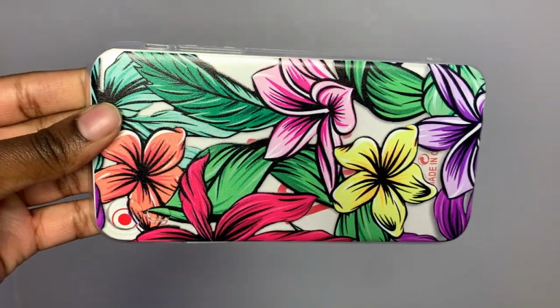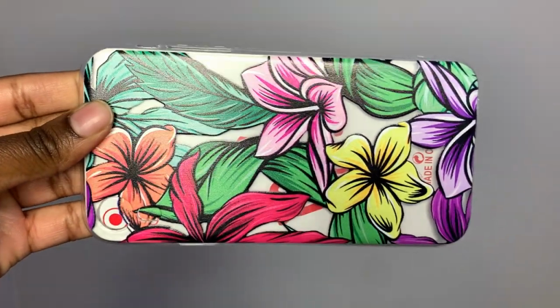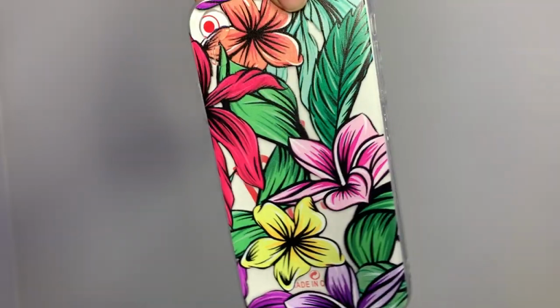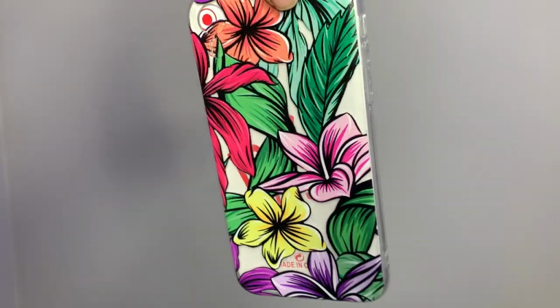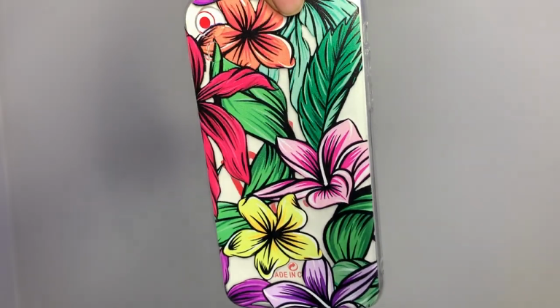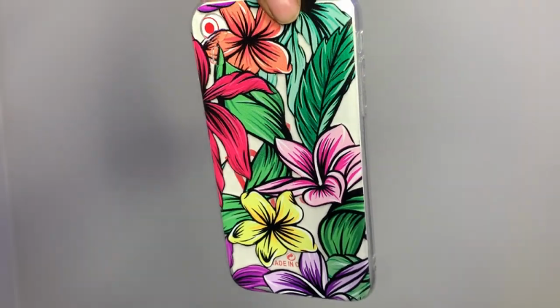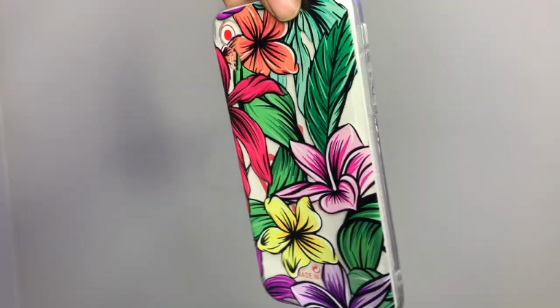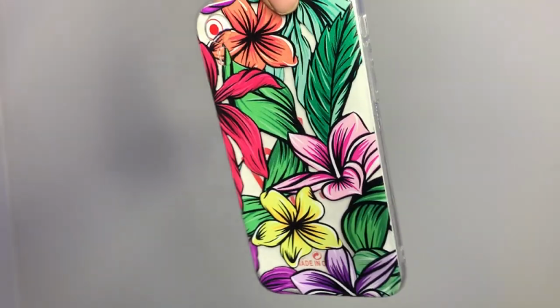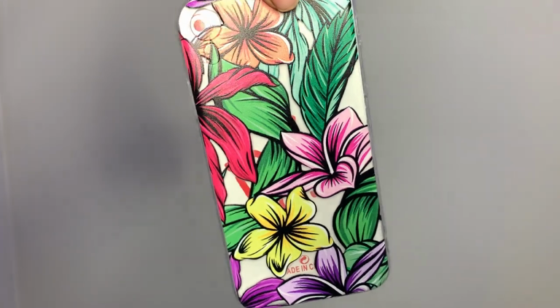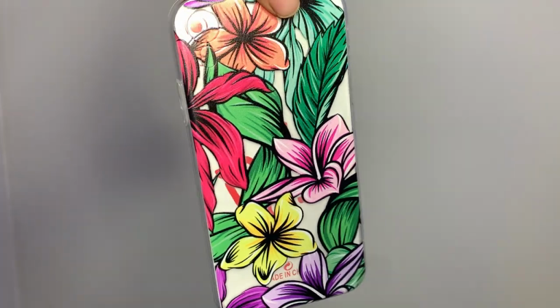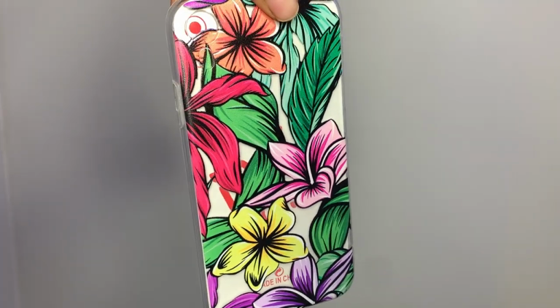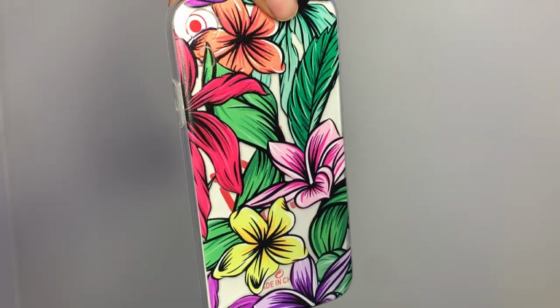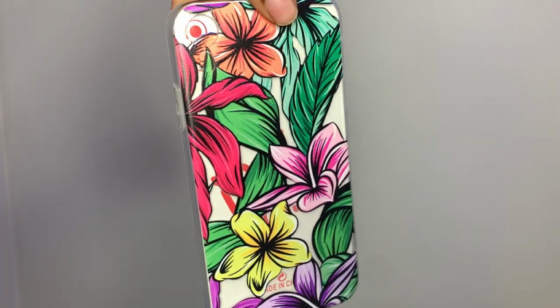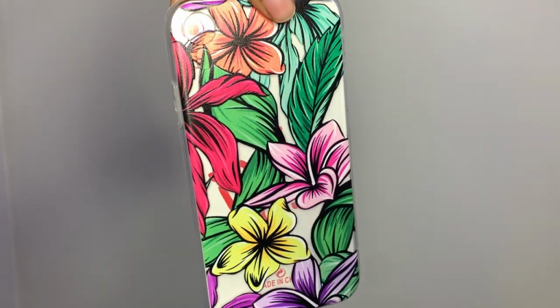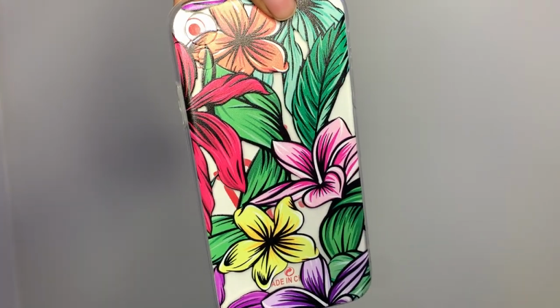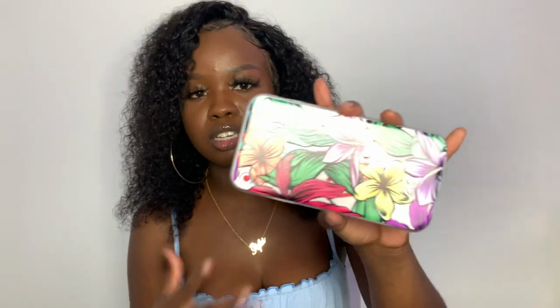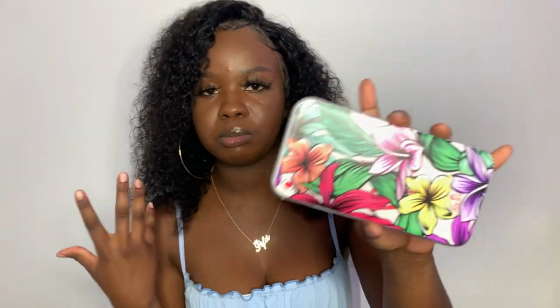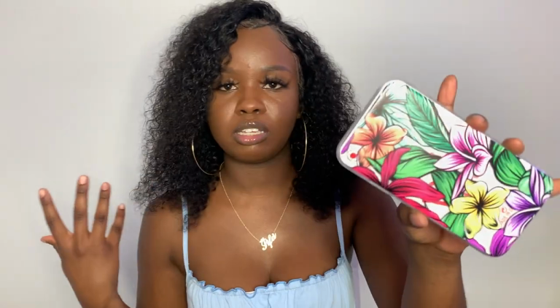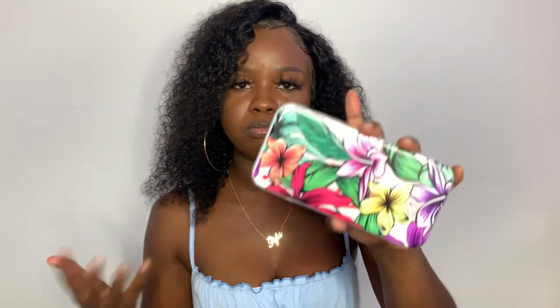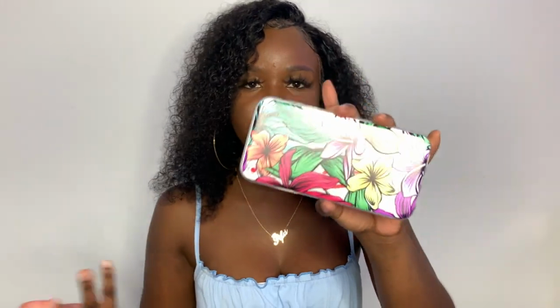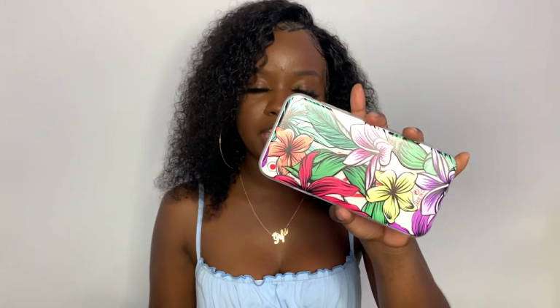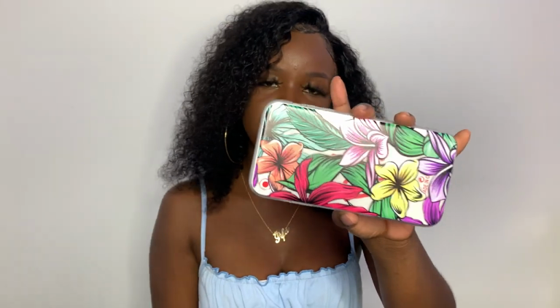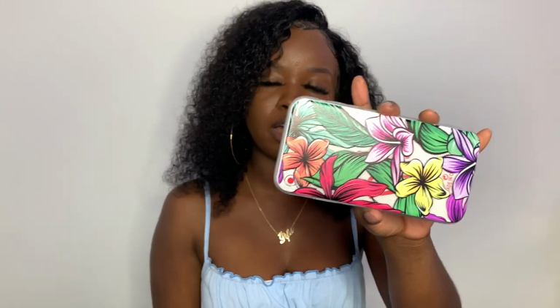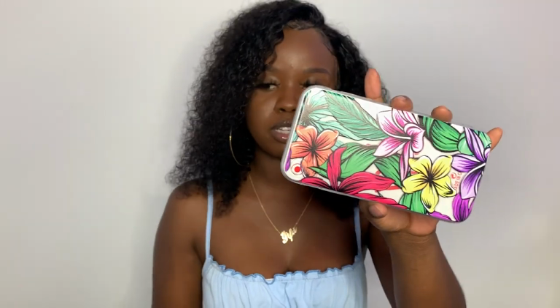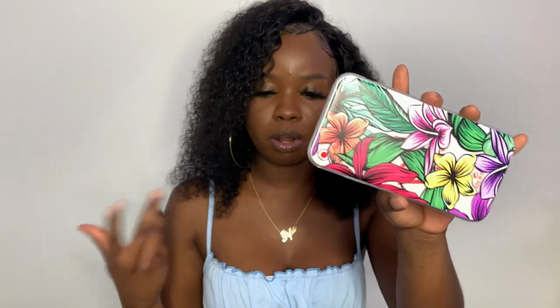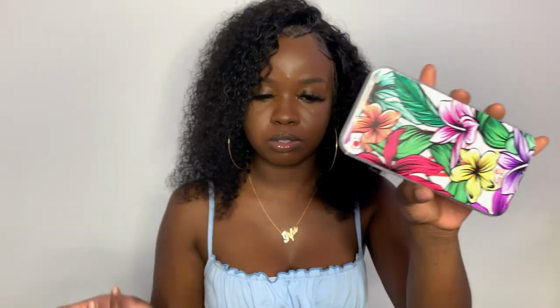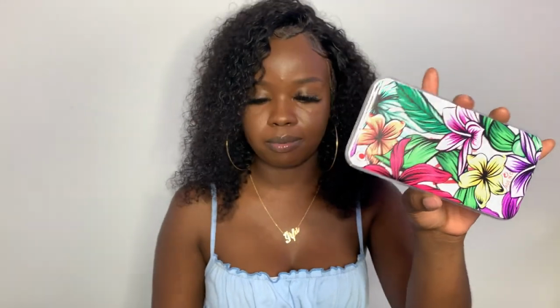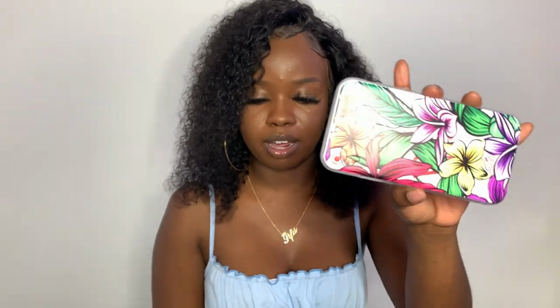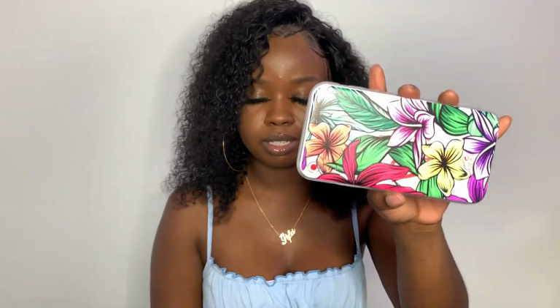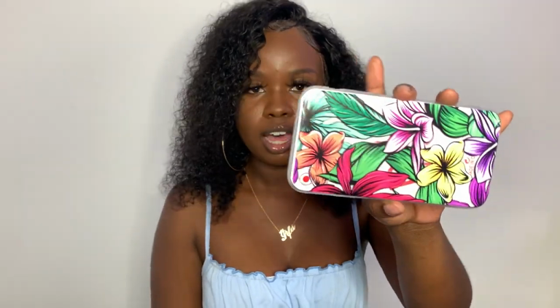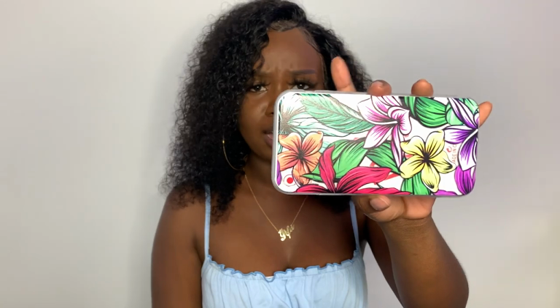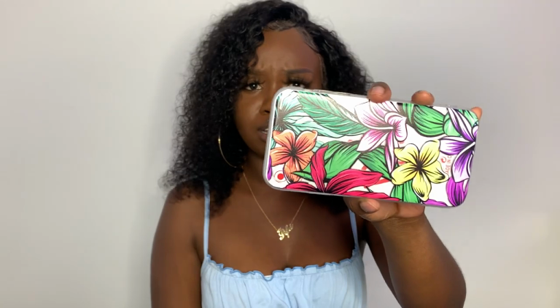This next case has a tropical type of vibe. I really like it — there are flowers all over it in multiple colors, and leaves too. It just gives me vacation vibes, tropical type of vibes. I love this case.